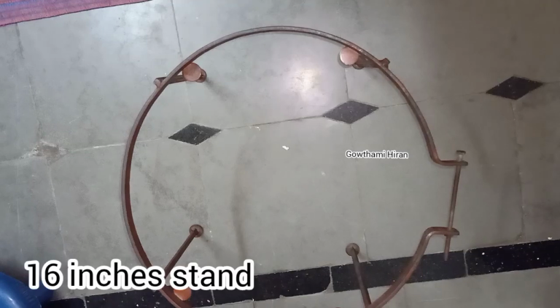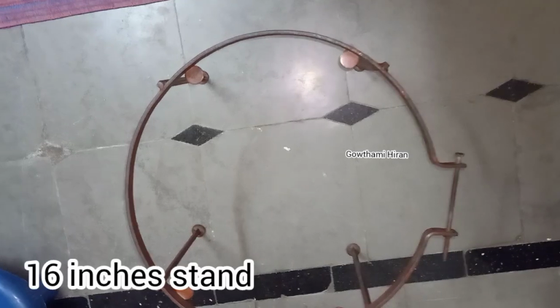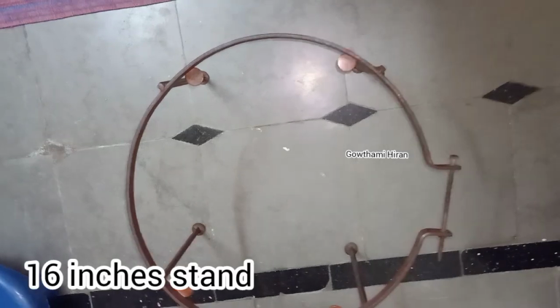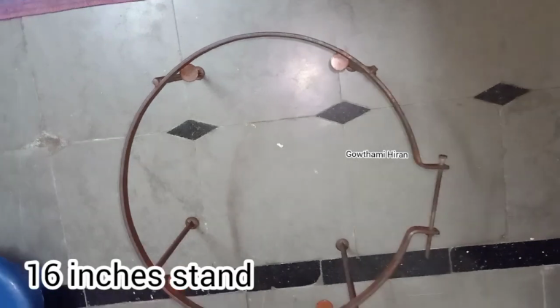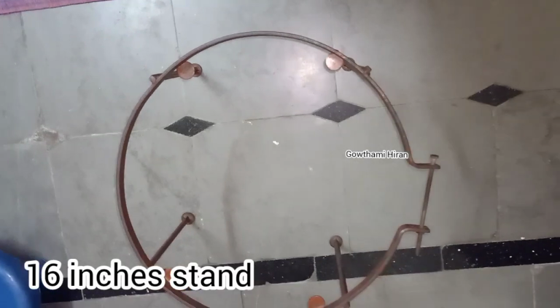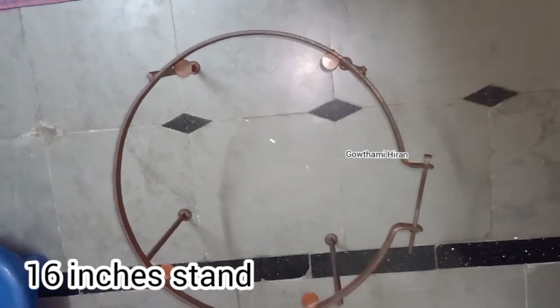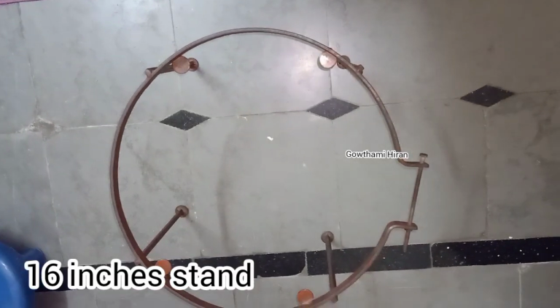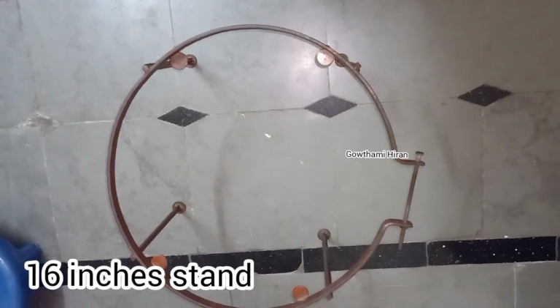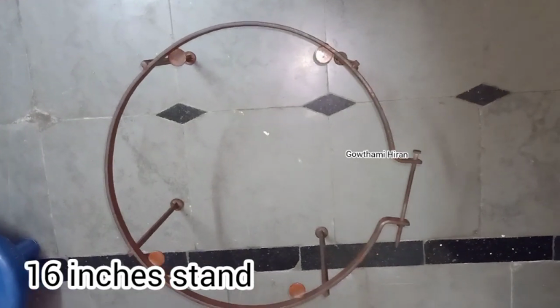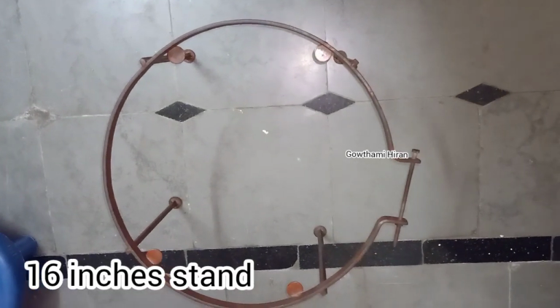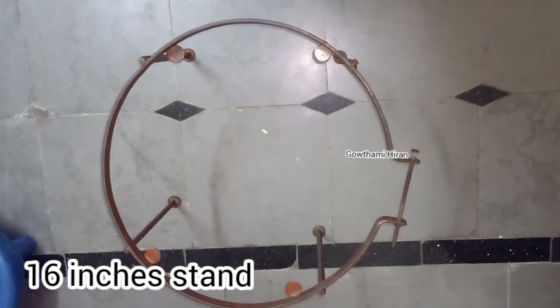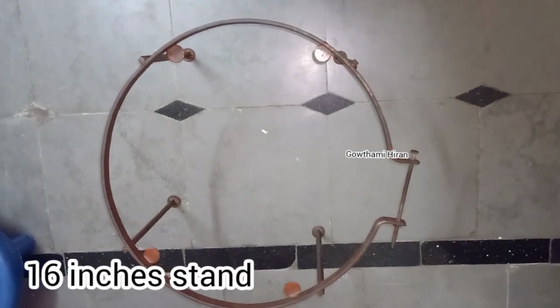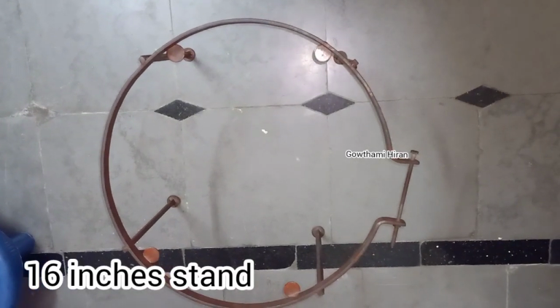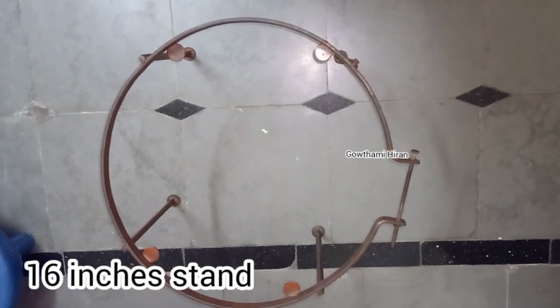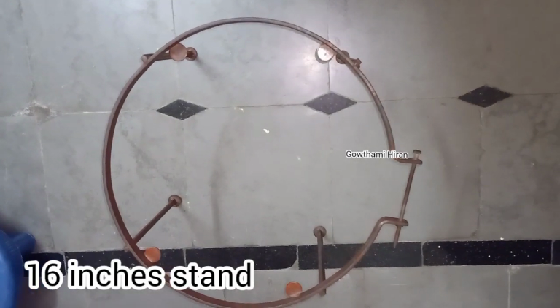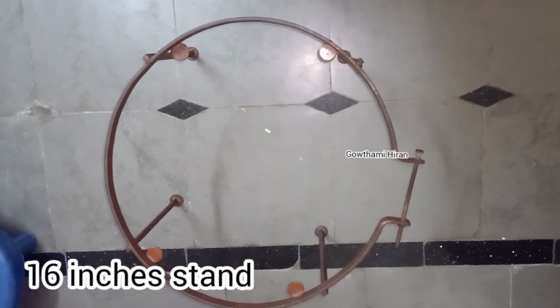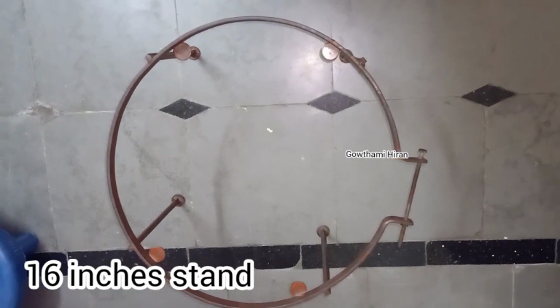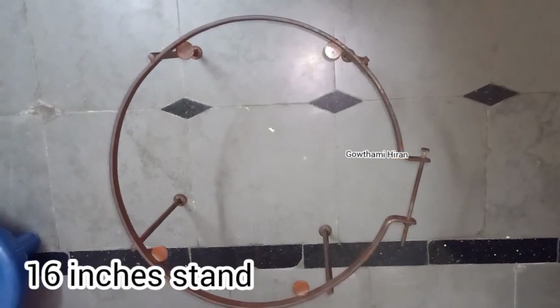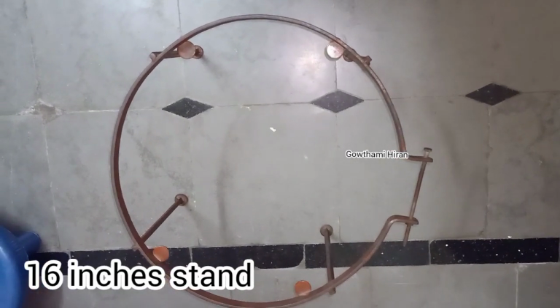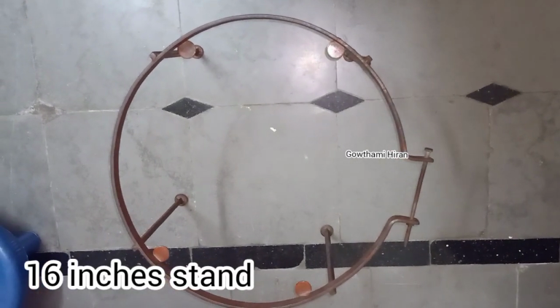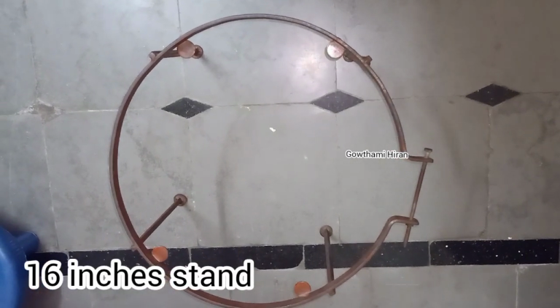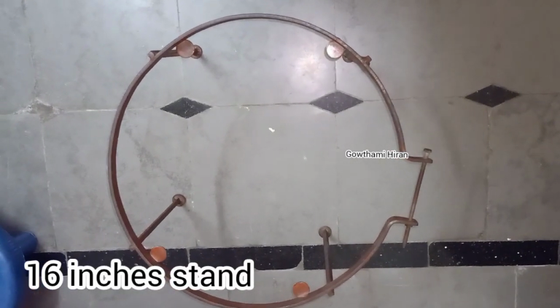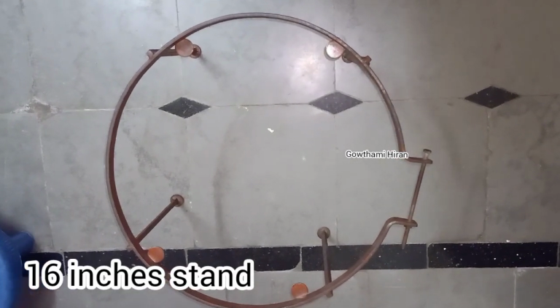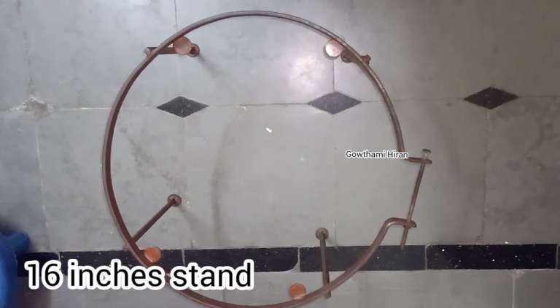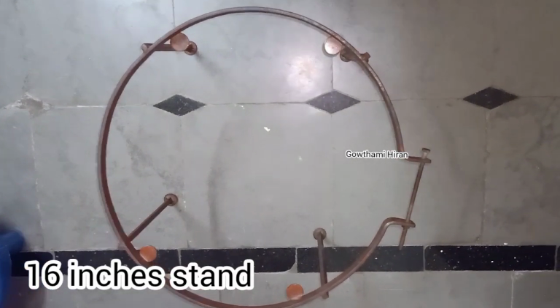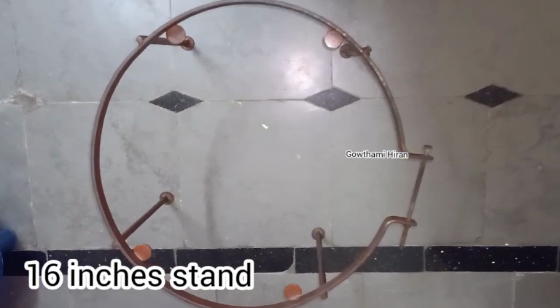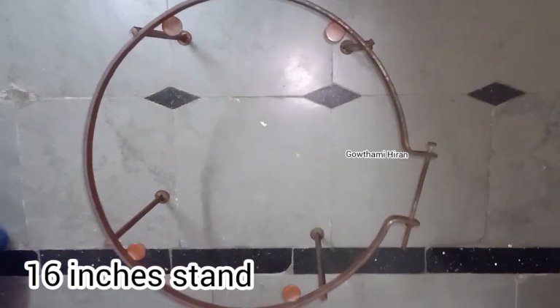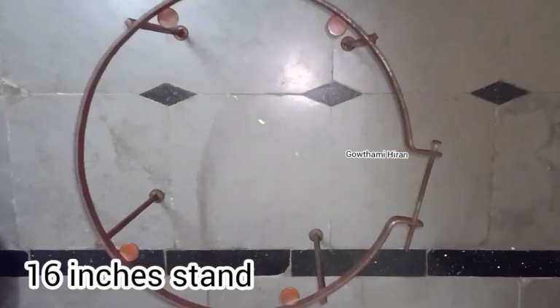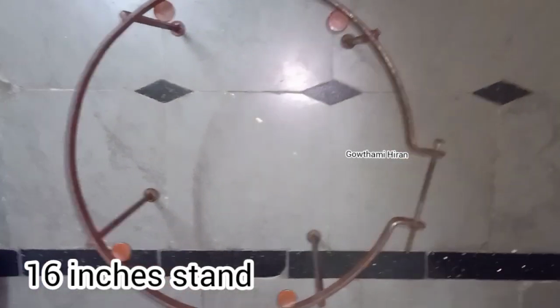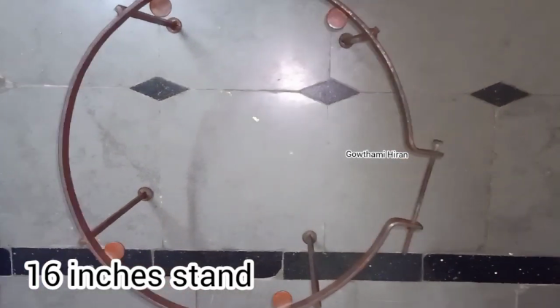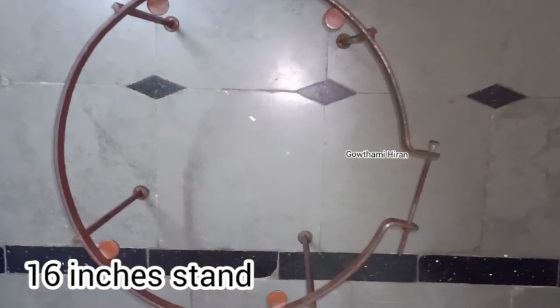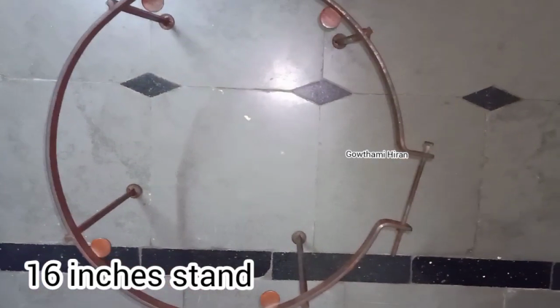Hi friends, welcome back to our channel. I am Mika Othmi Hiran. This is the video of my stand.